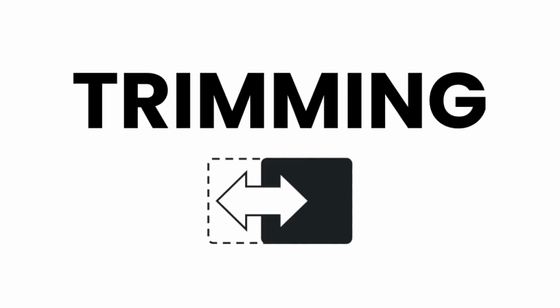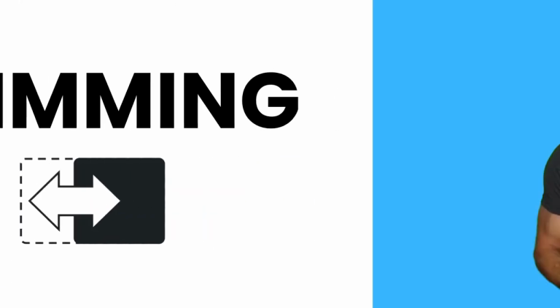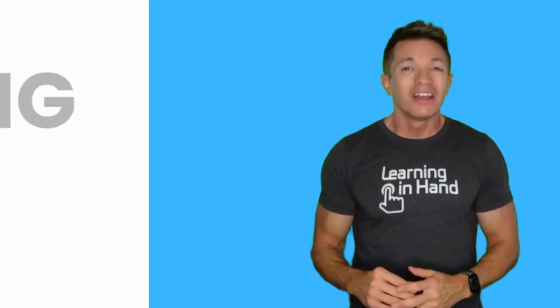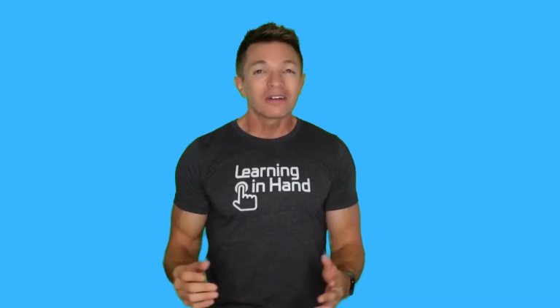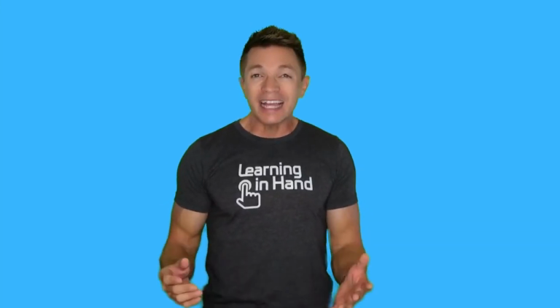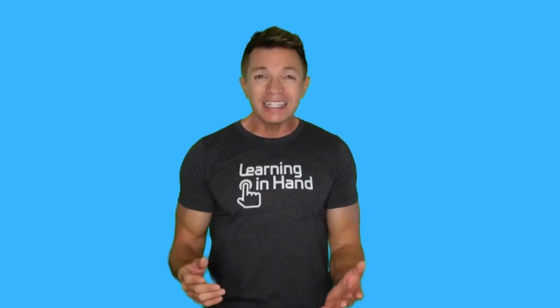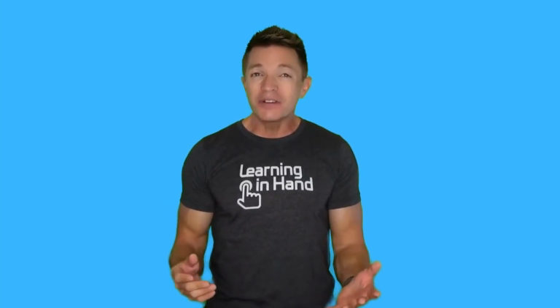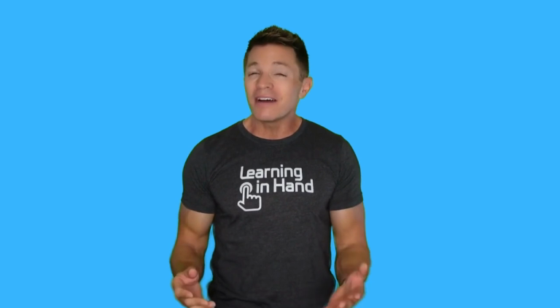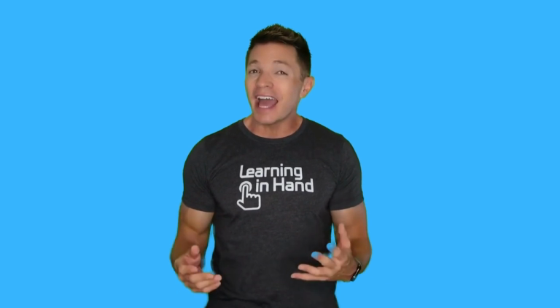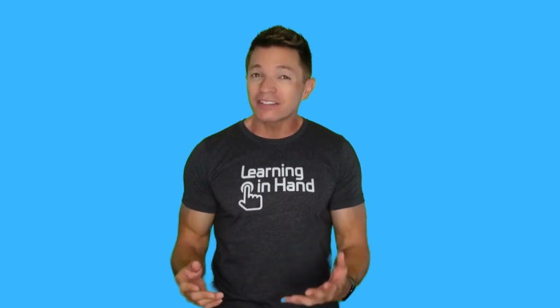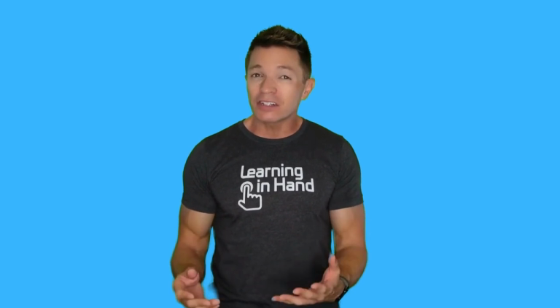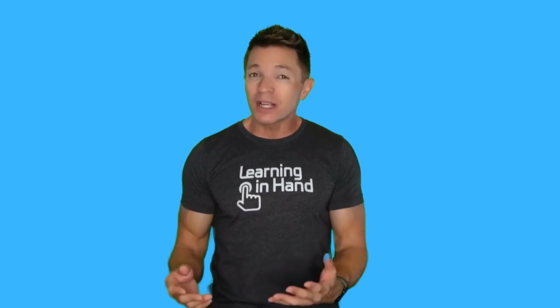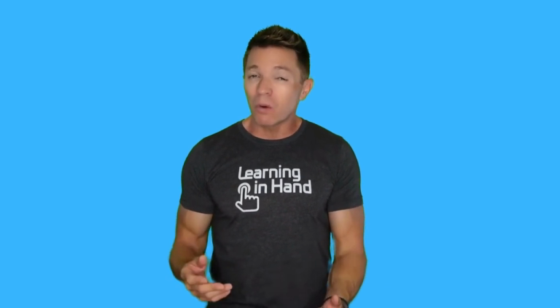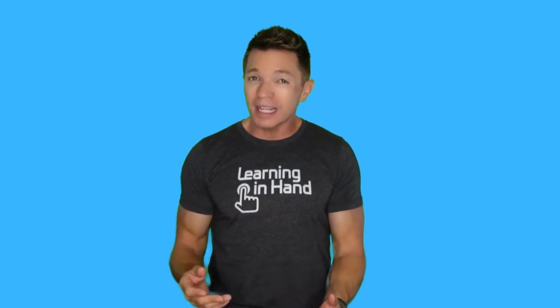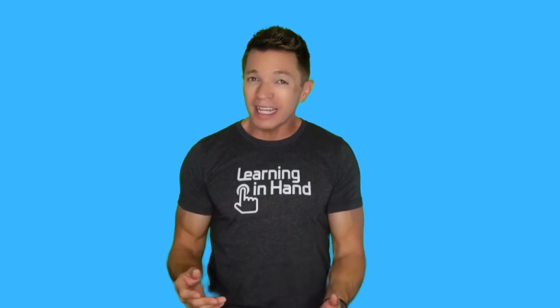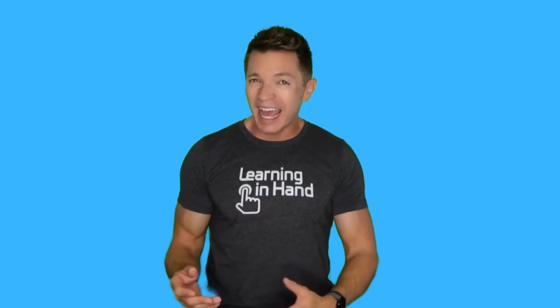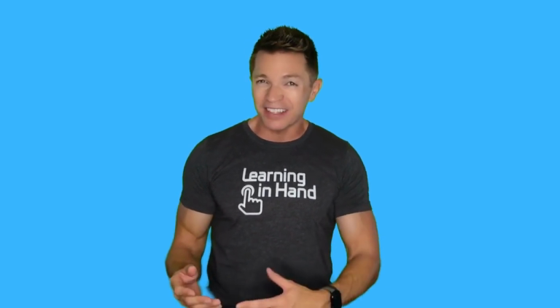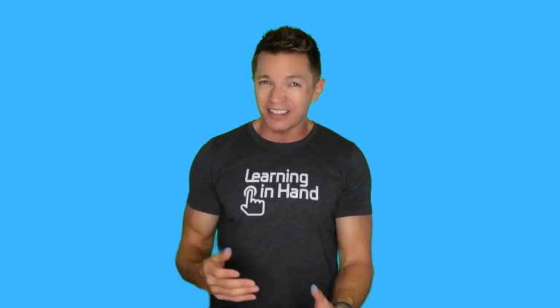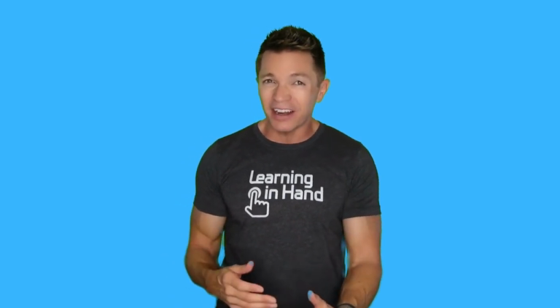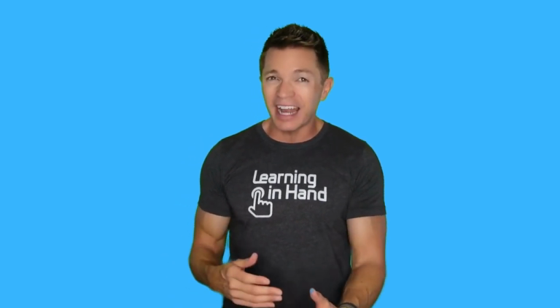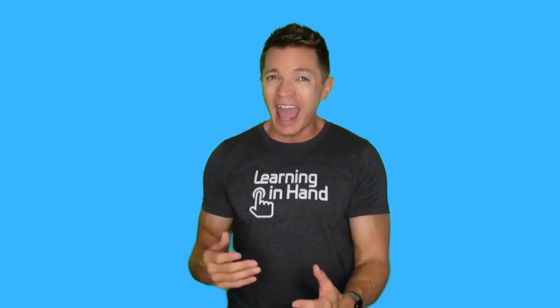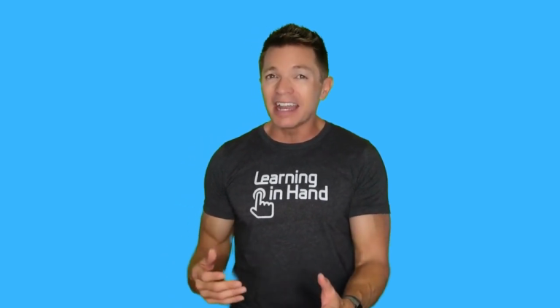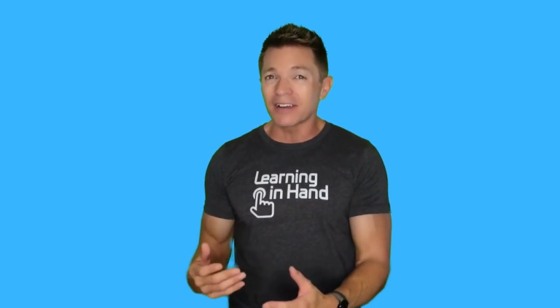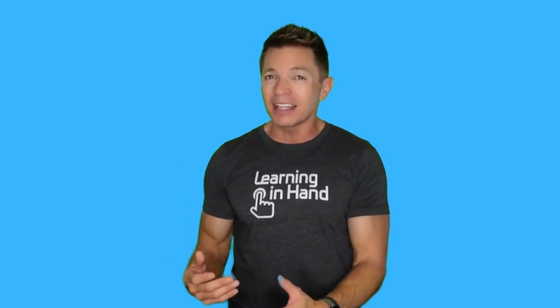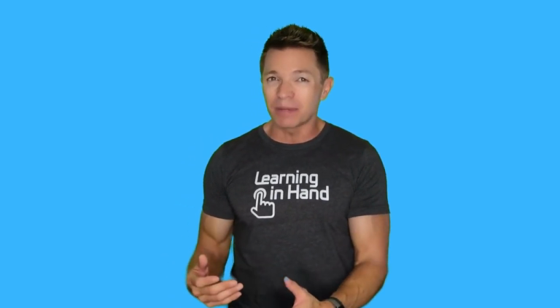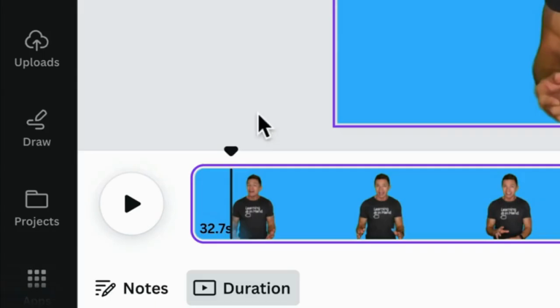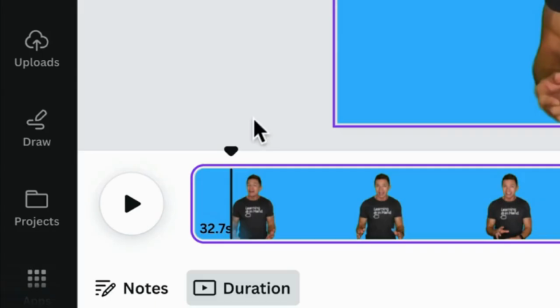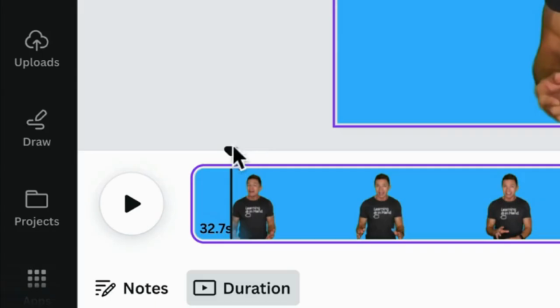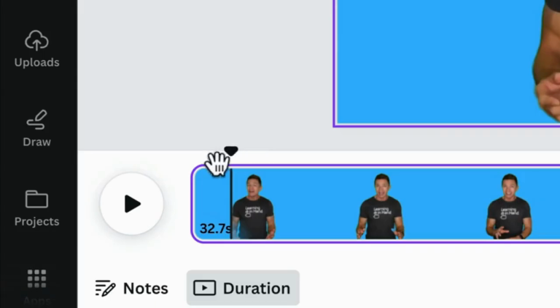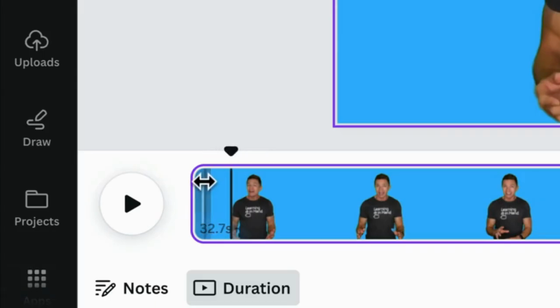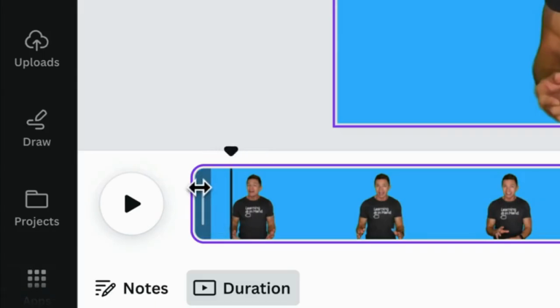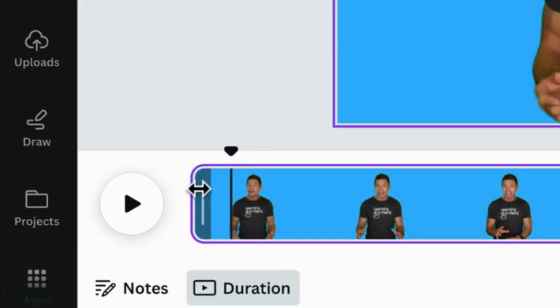You're likely to have extra recording at the start and end of a clip. Trim that away.